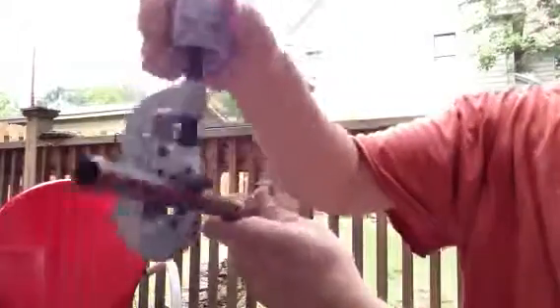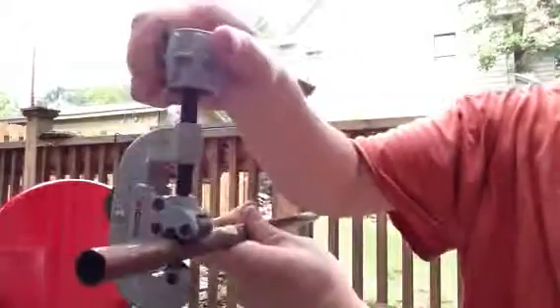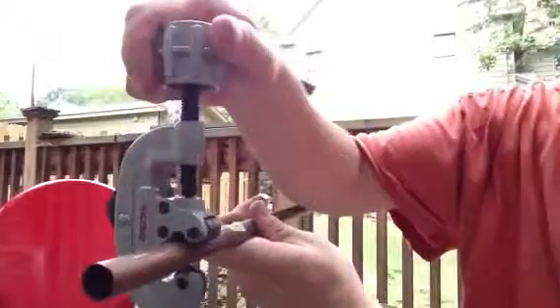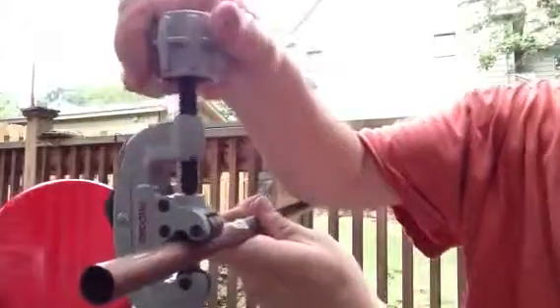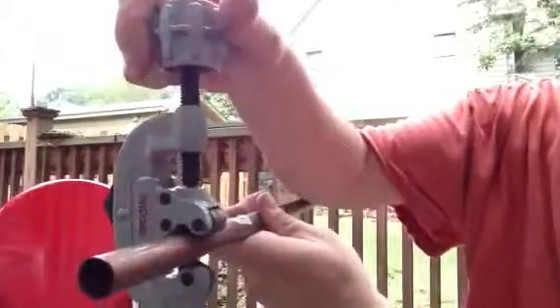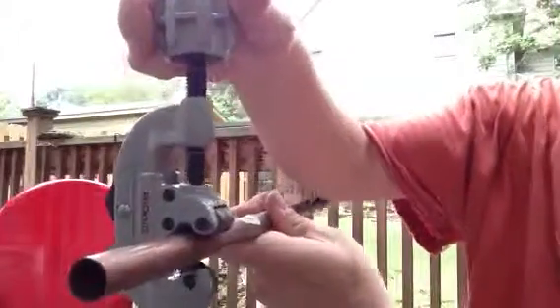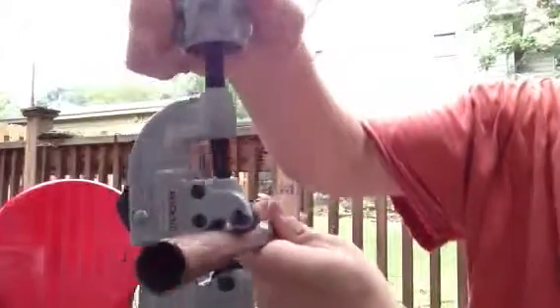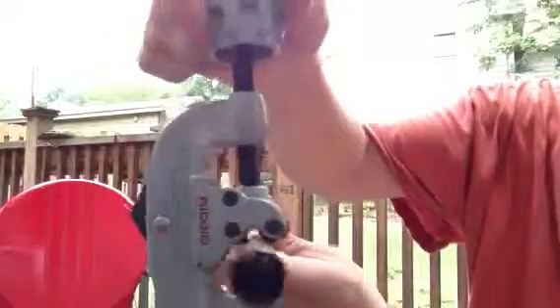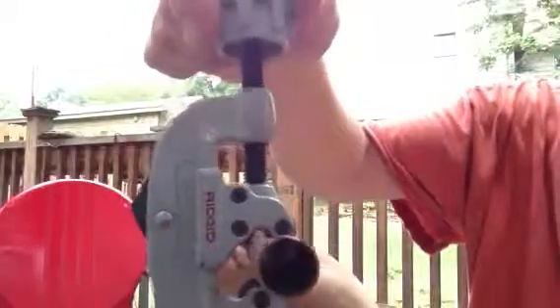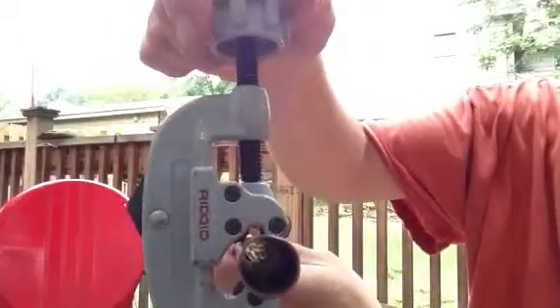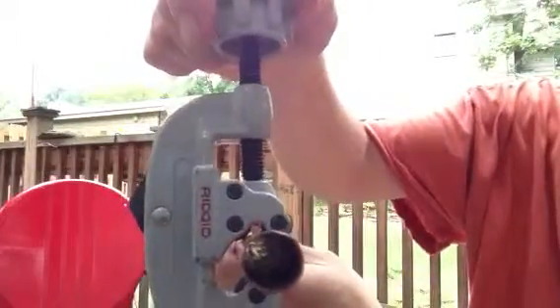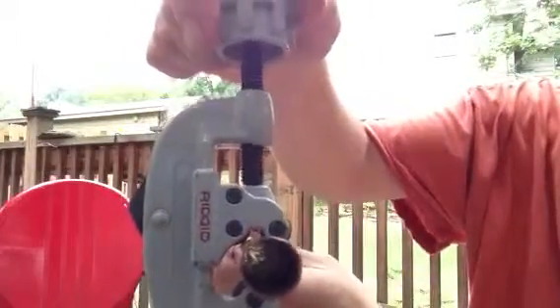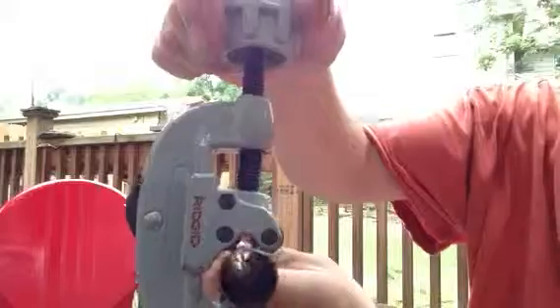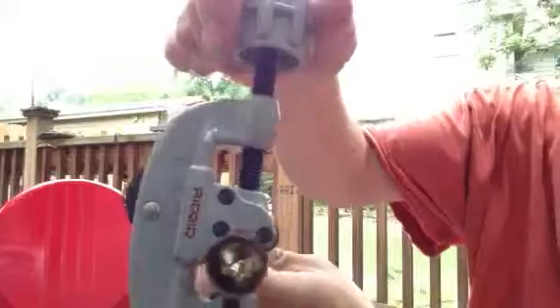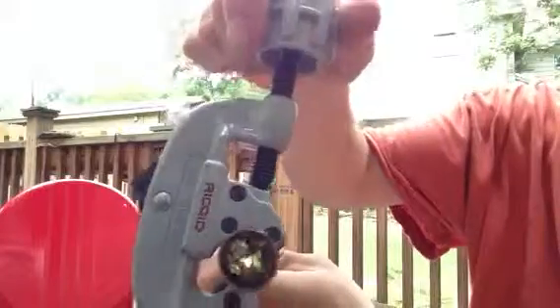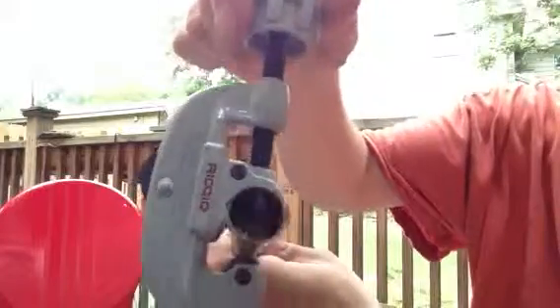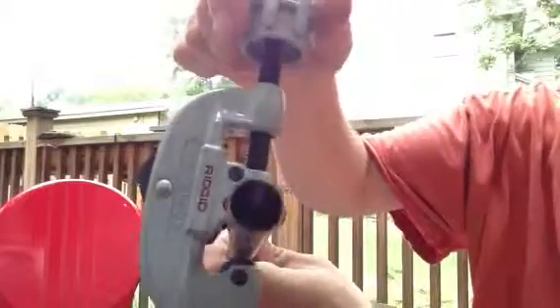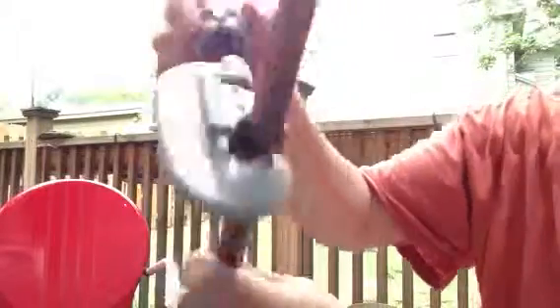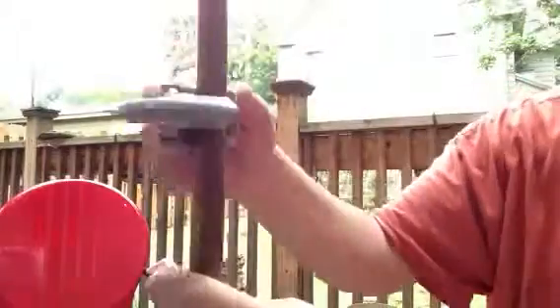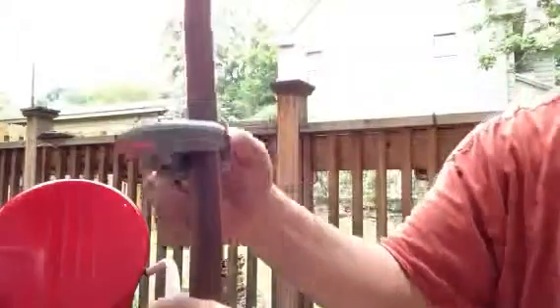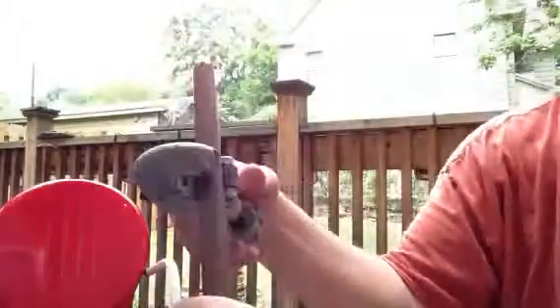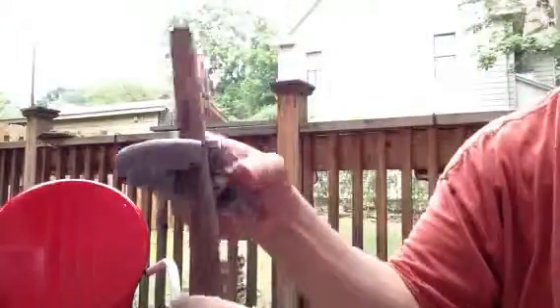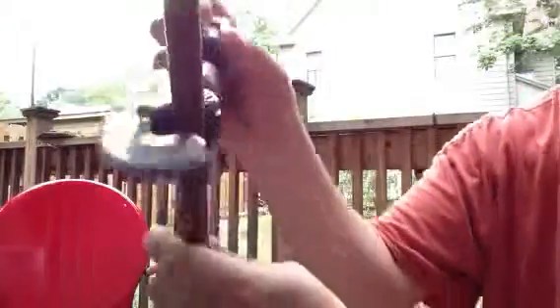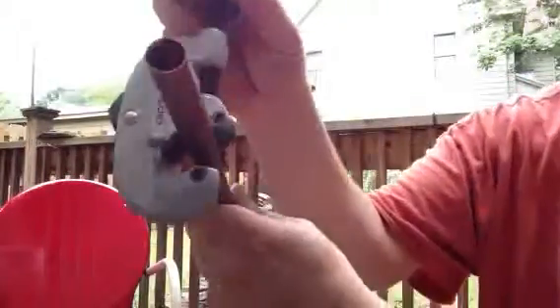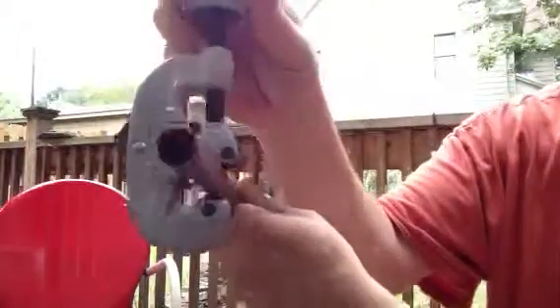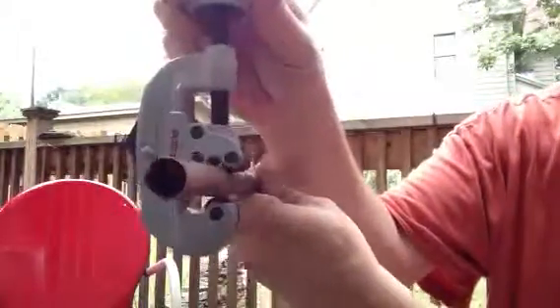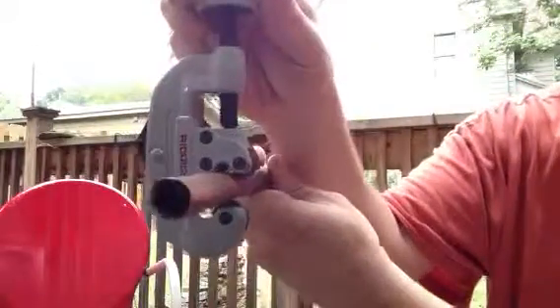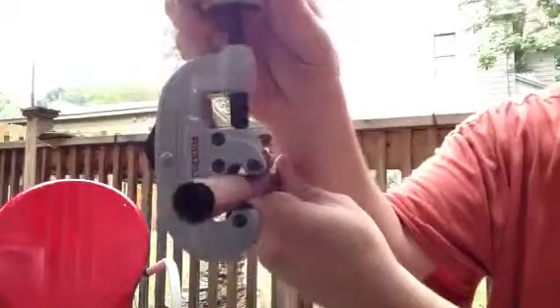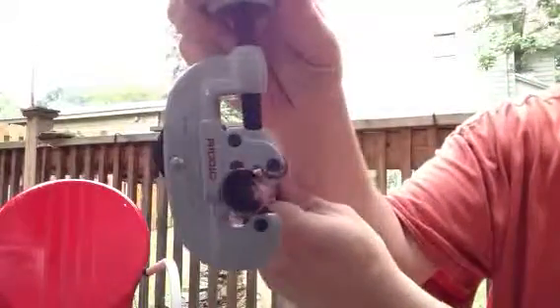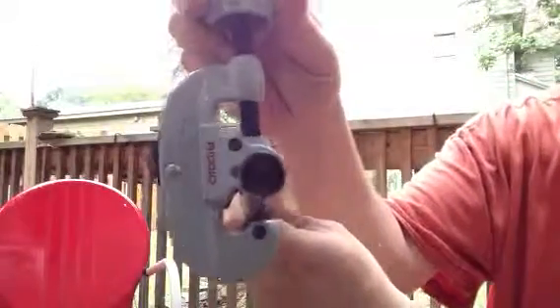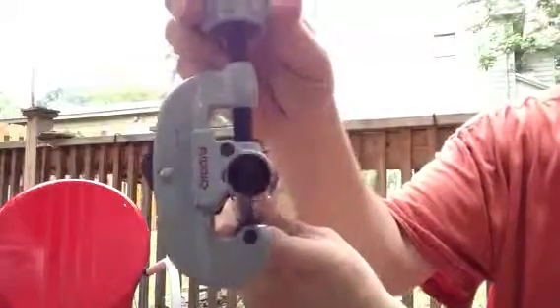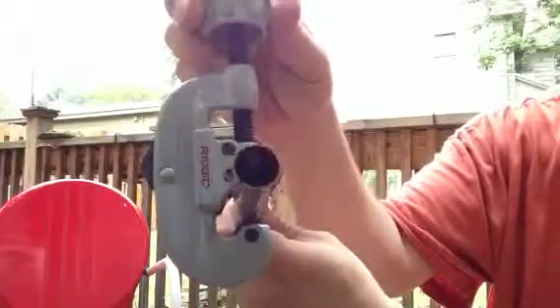You want the two wheels lined up on your pipe, and the cutter is against the pipe.